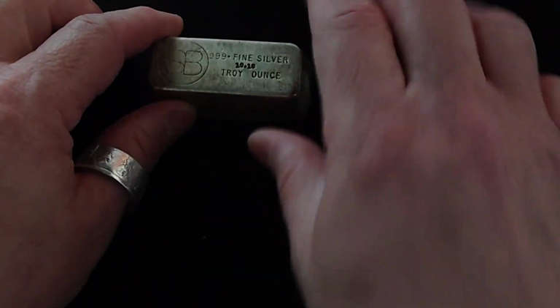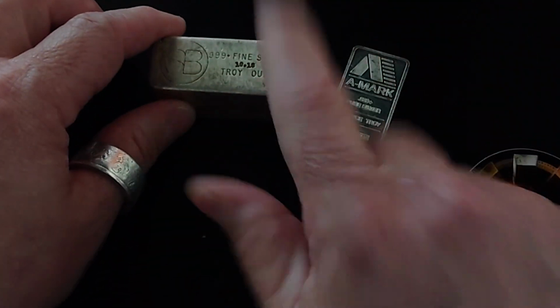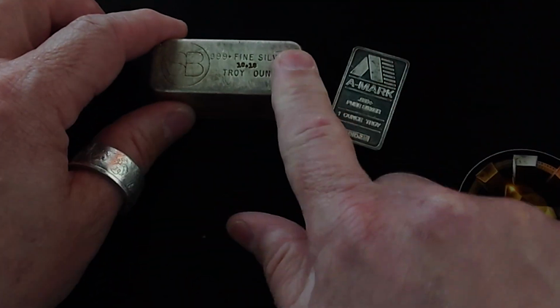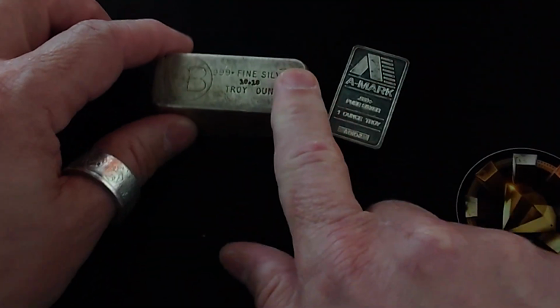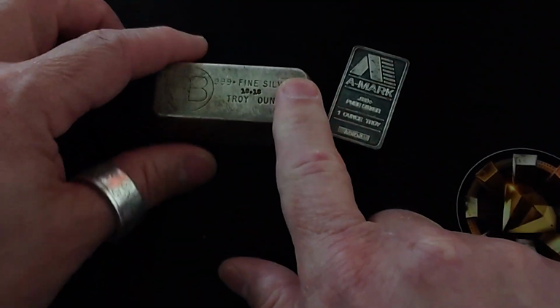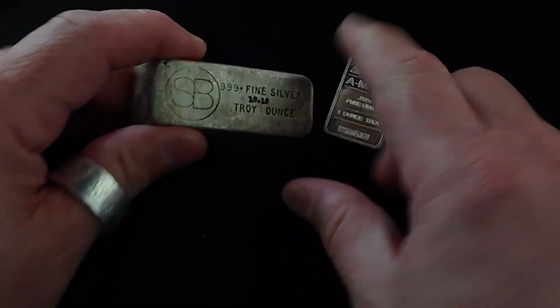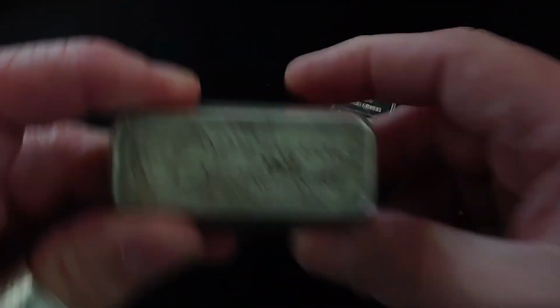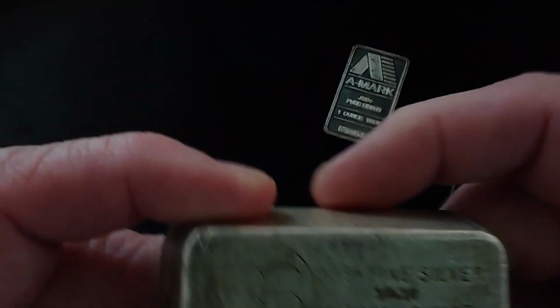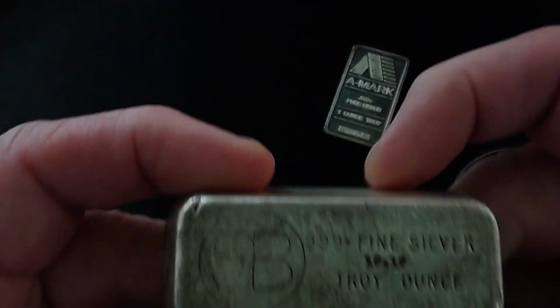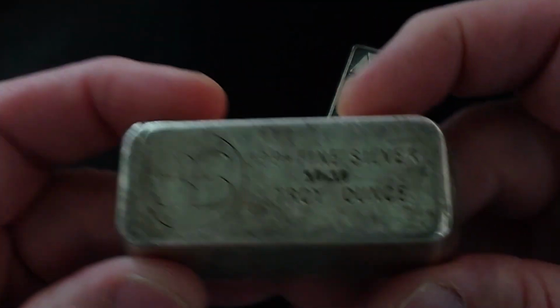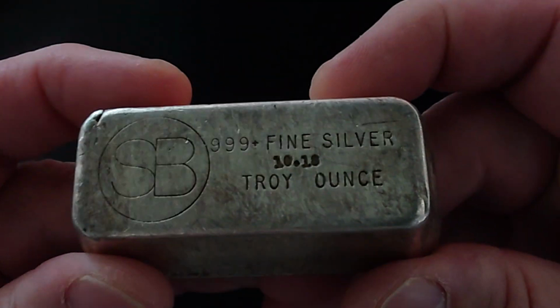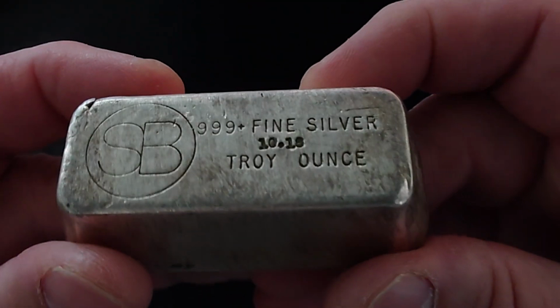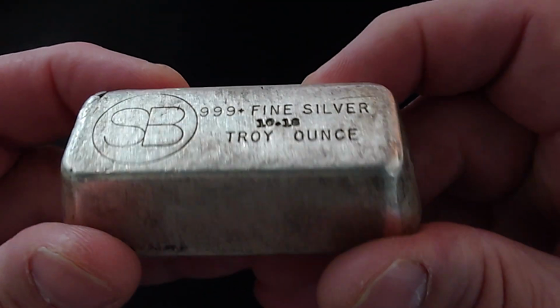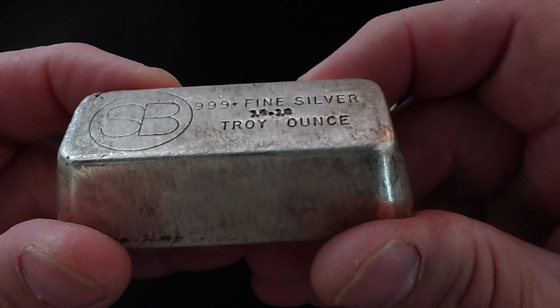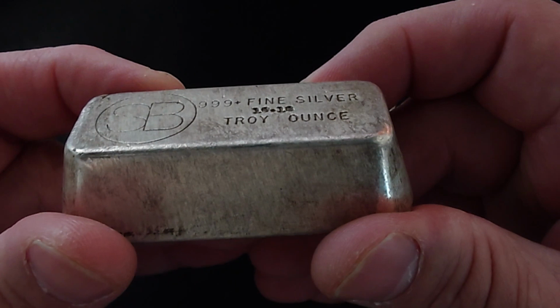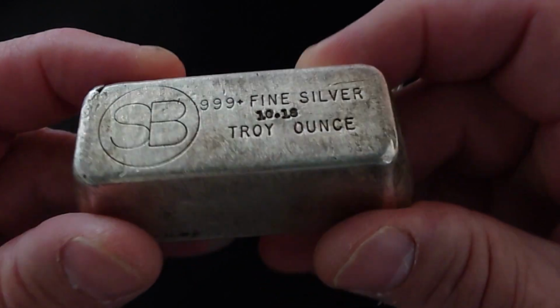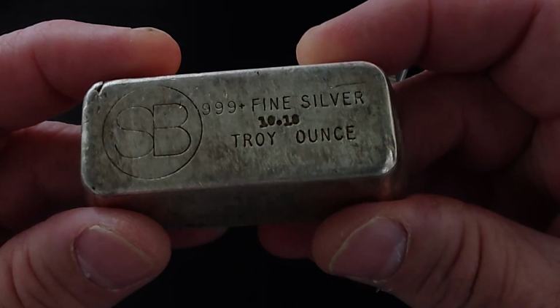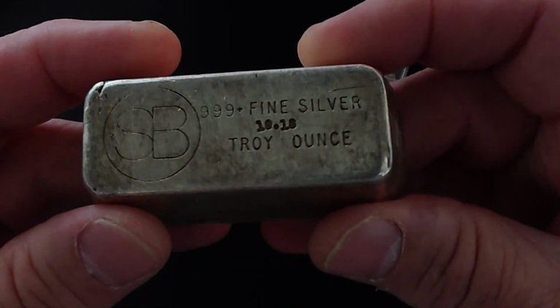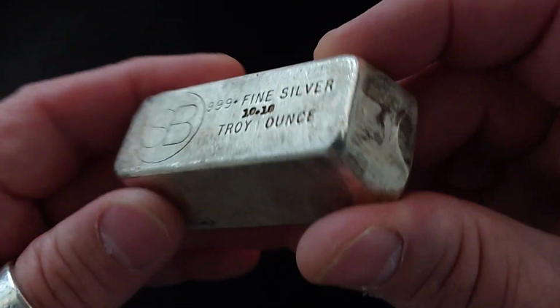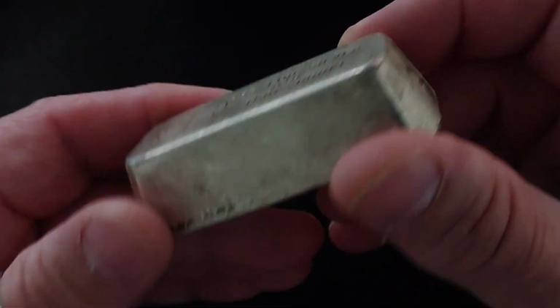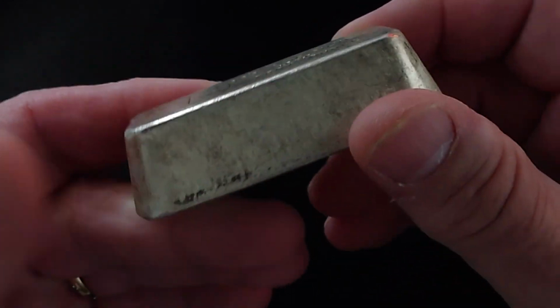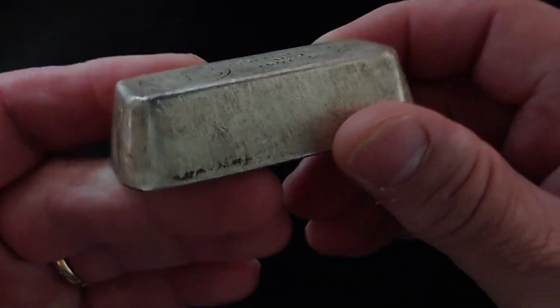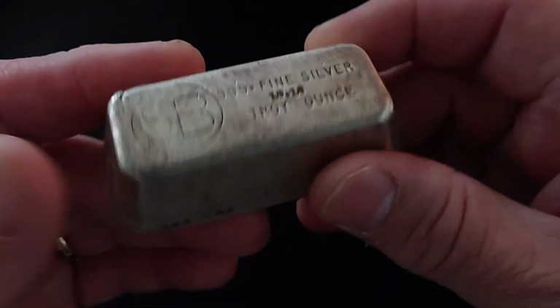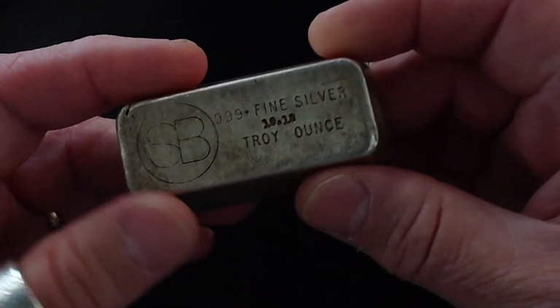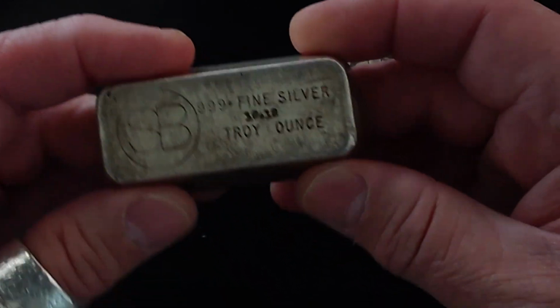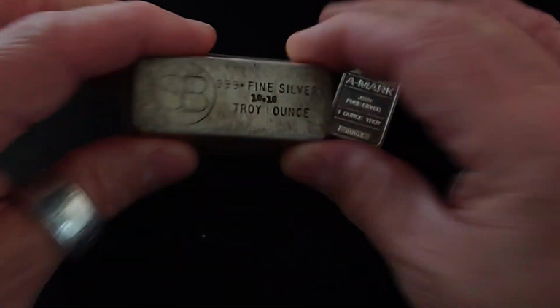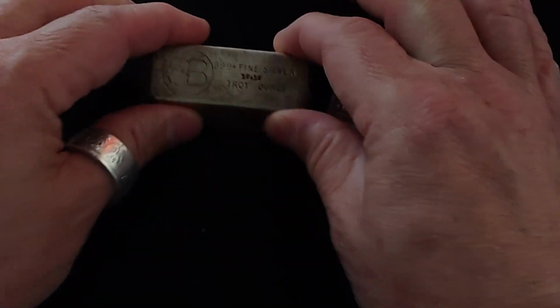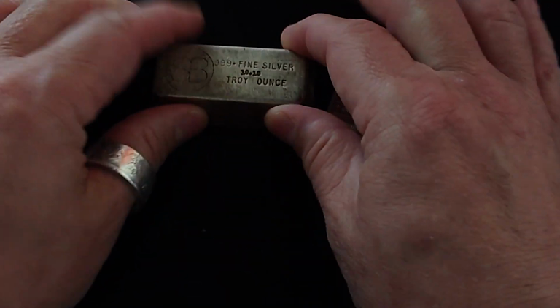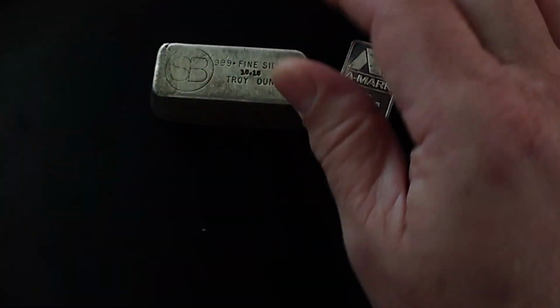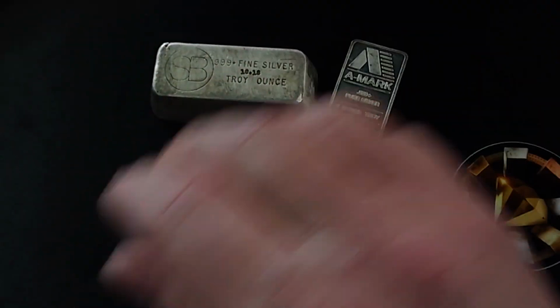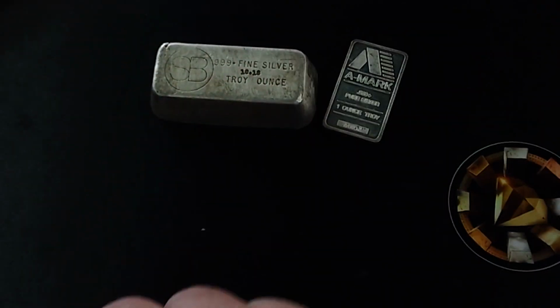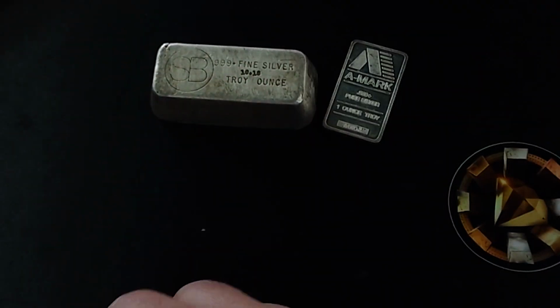So this one ended up being 10.18 ounces, and this one was $281 for over 10 ounces — that's a good deal.